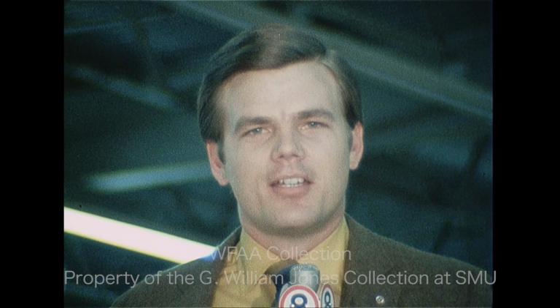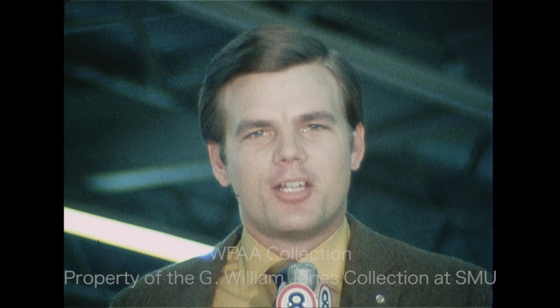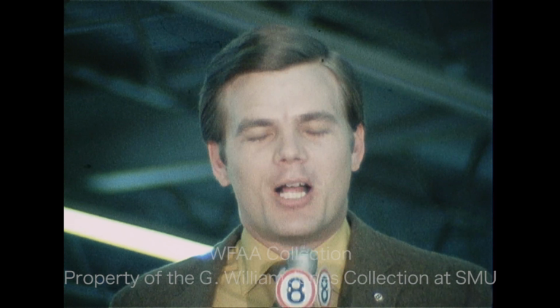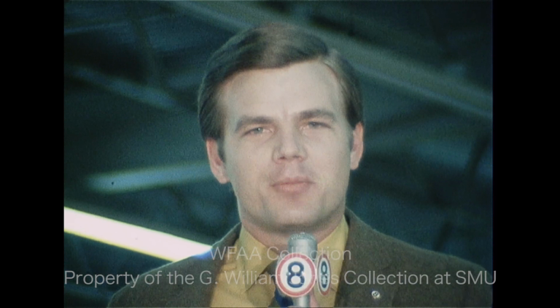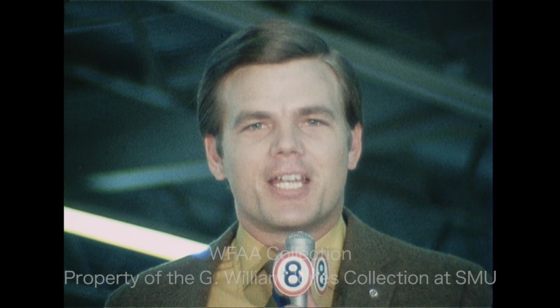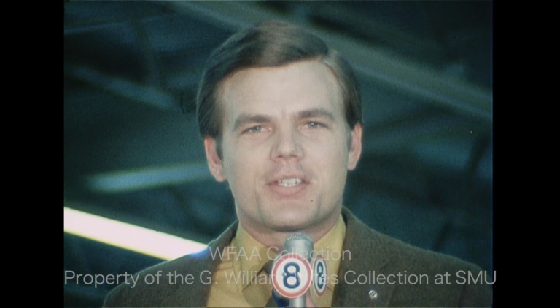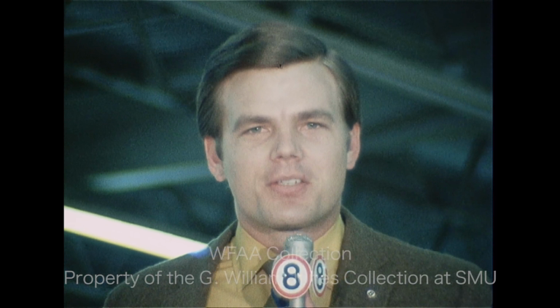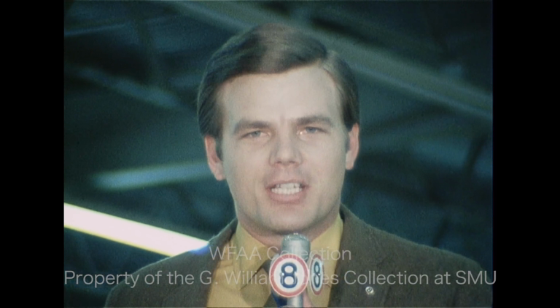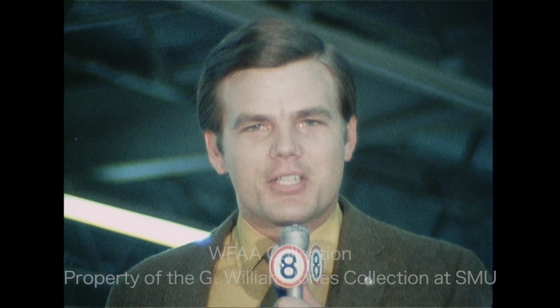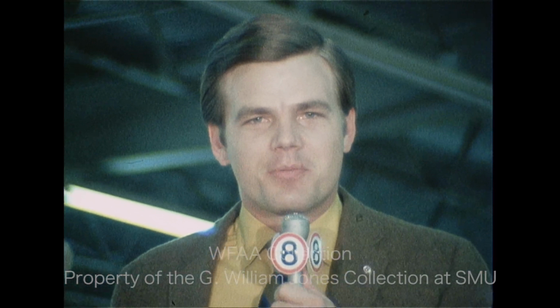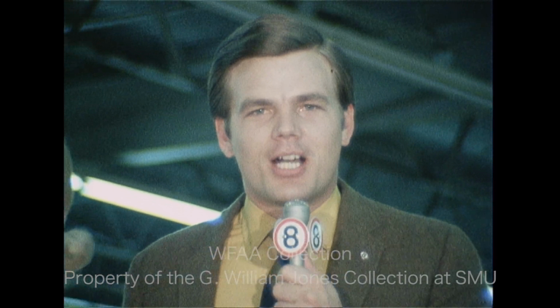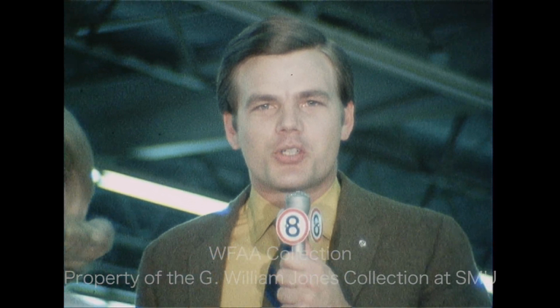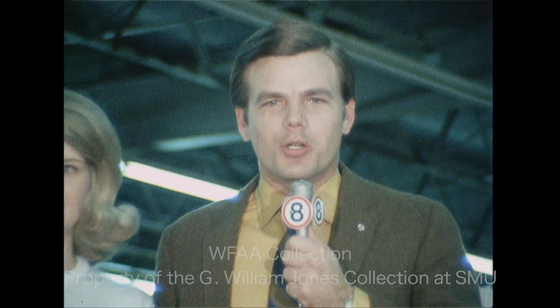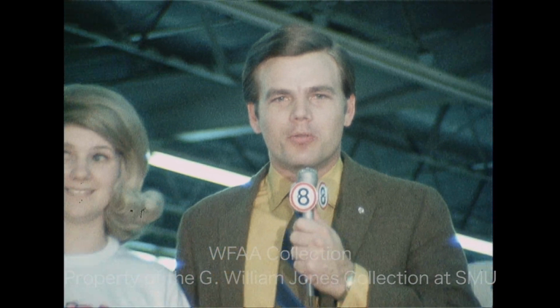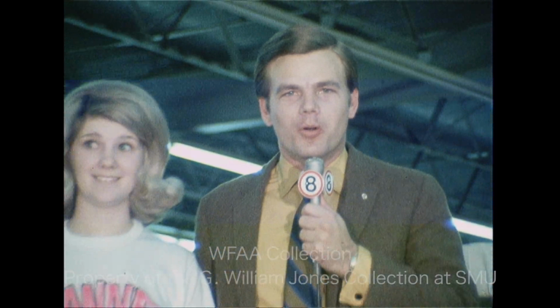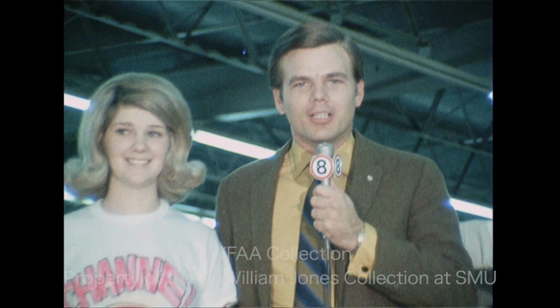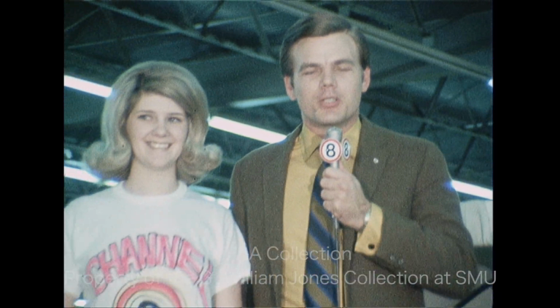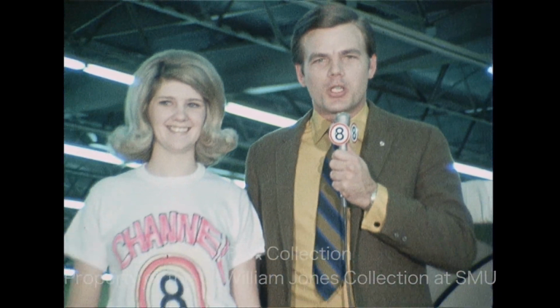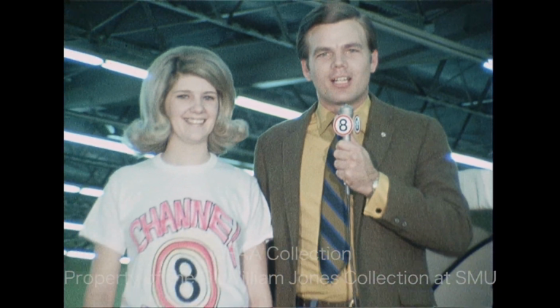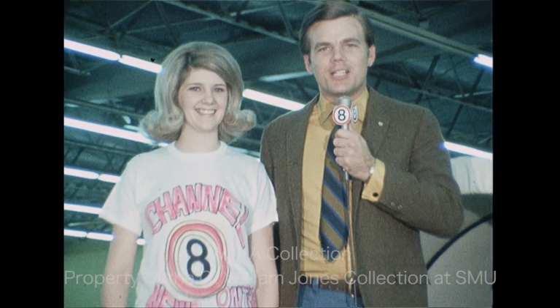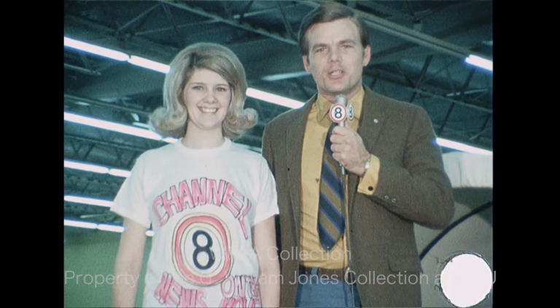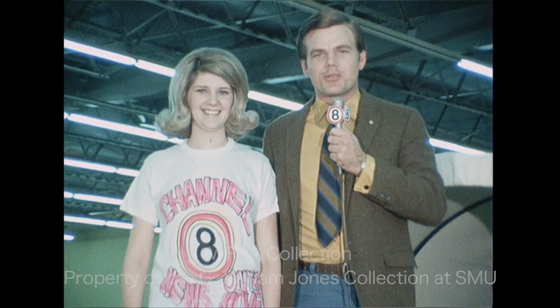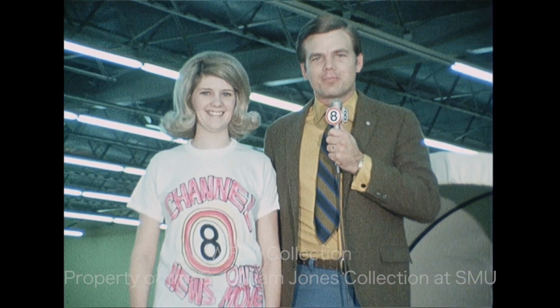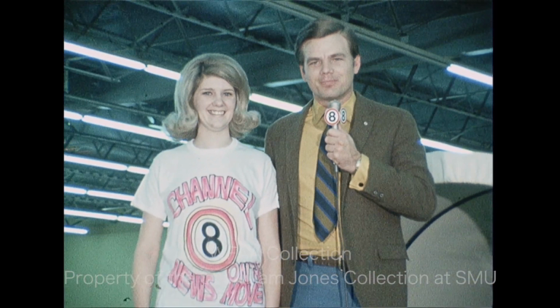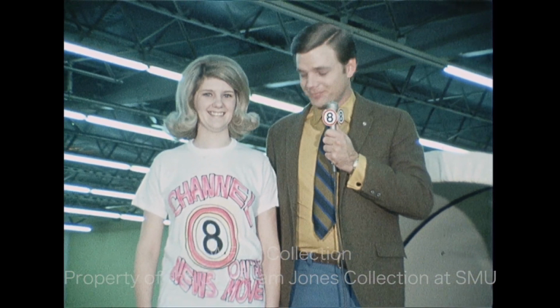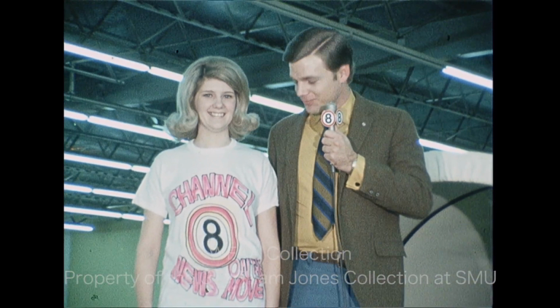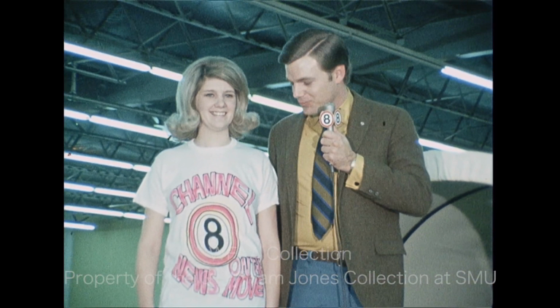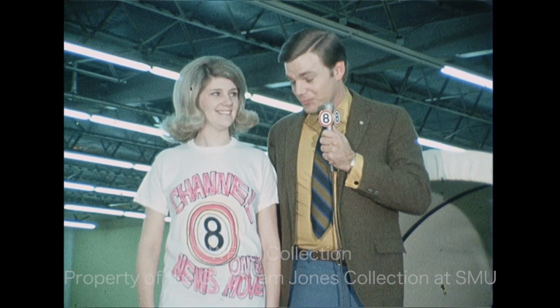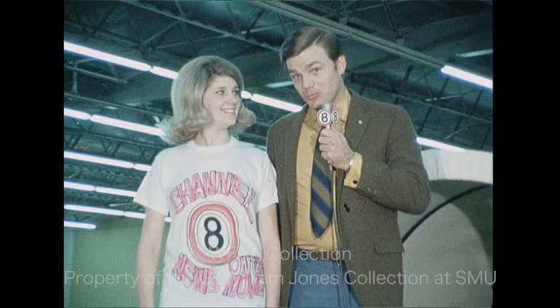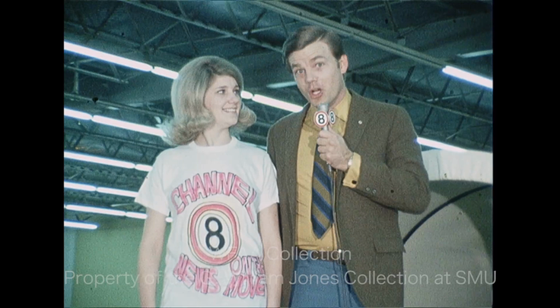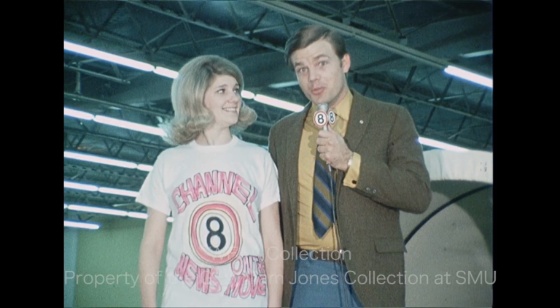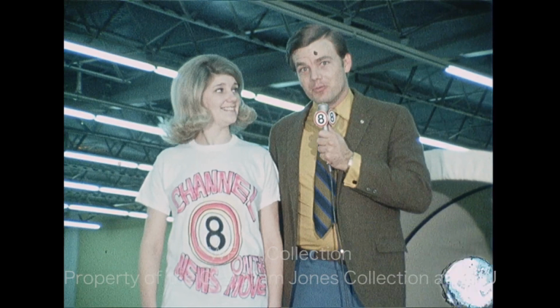Malcolm Landis at the Custom Car Show for Channel 8 News on the move.